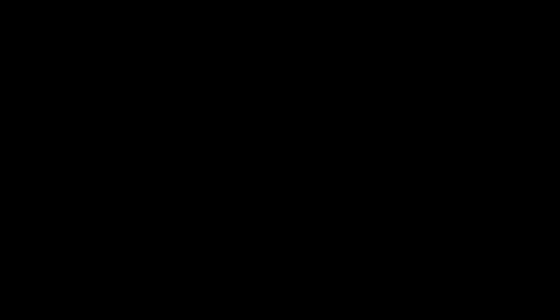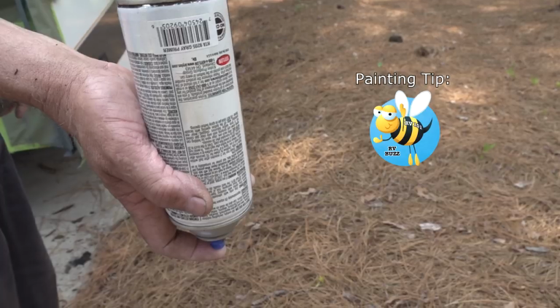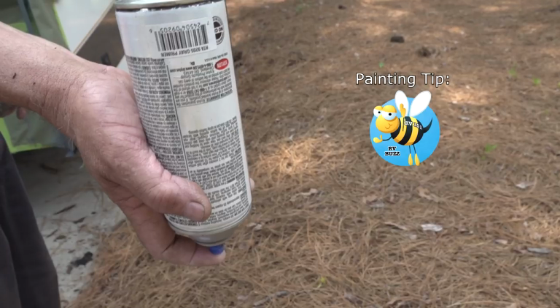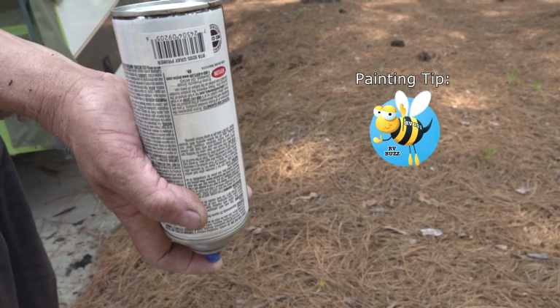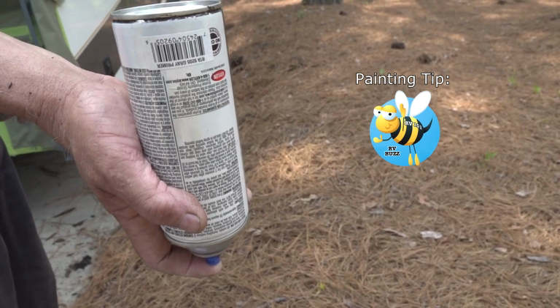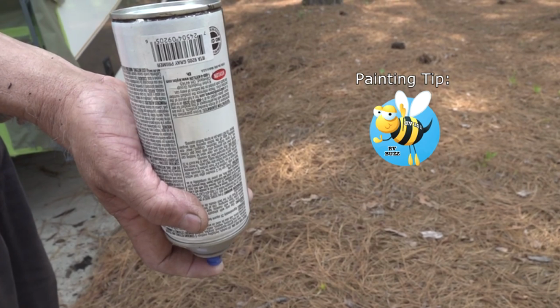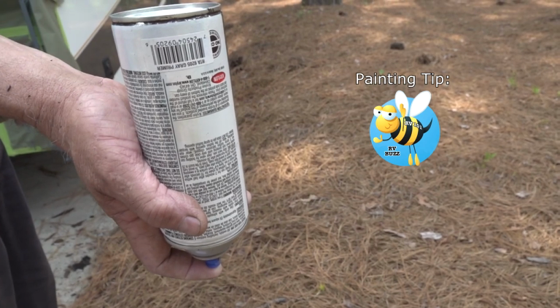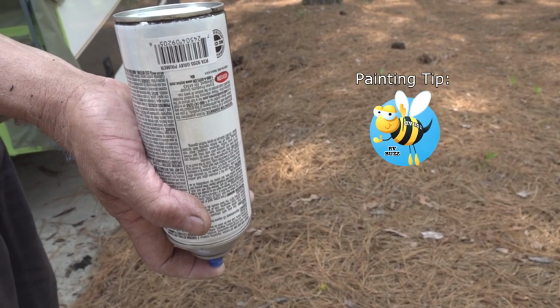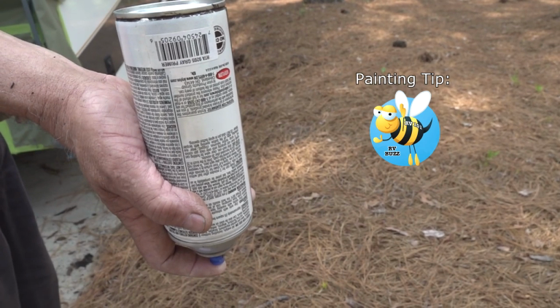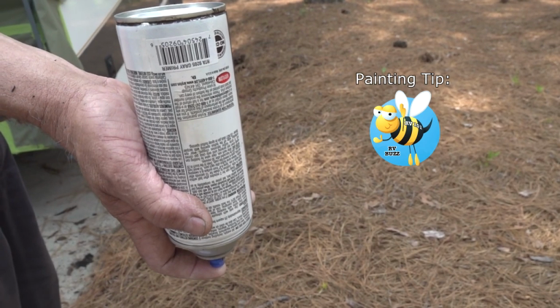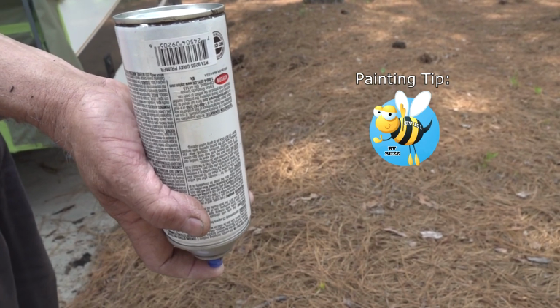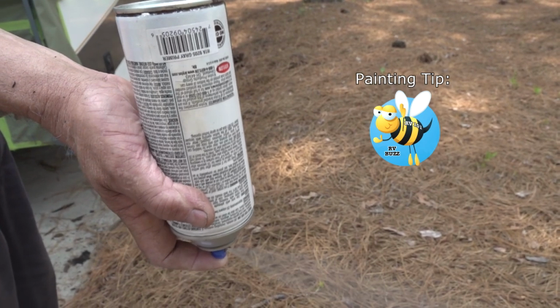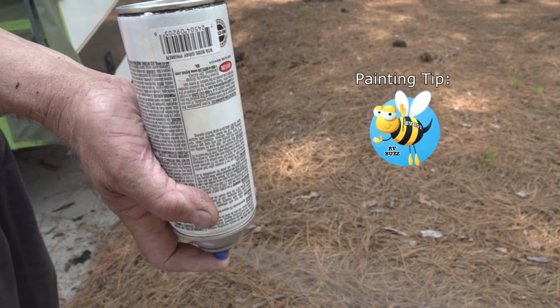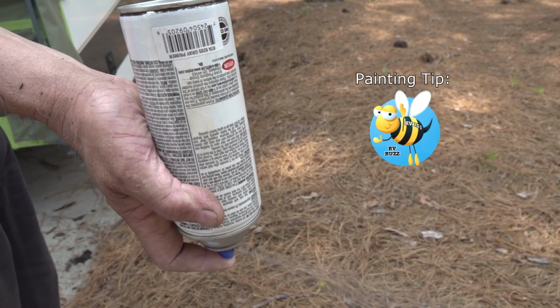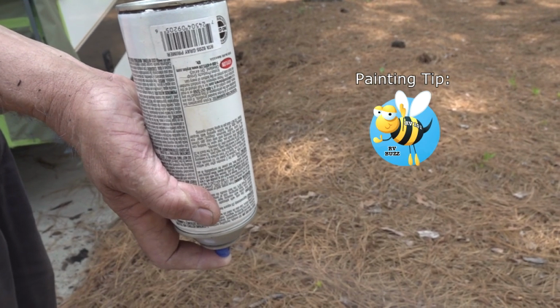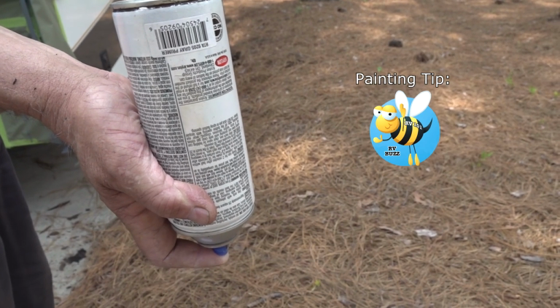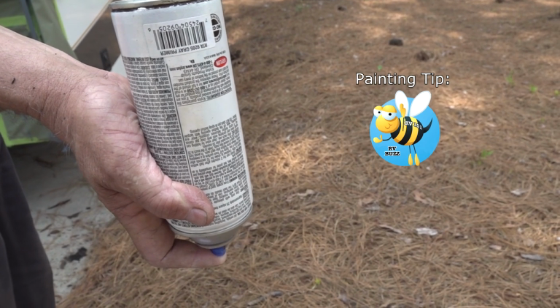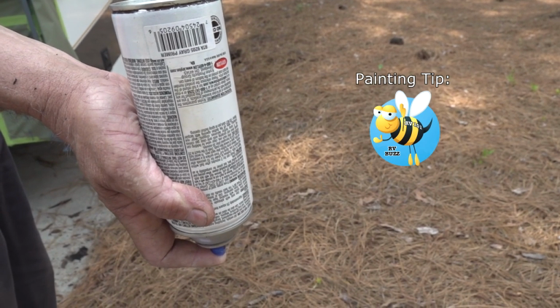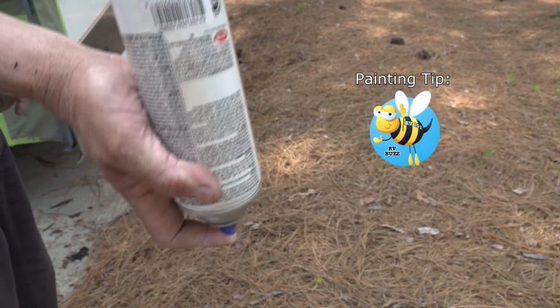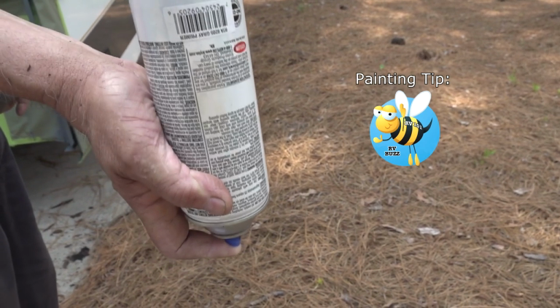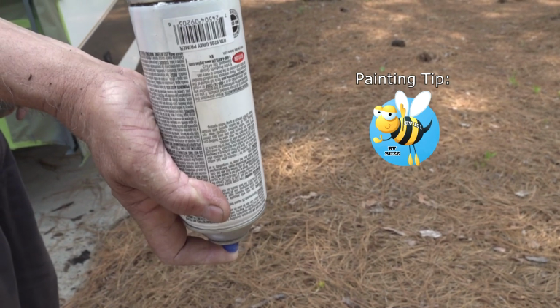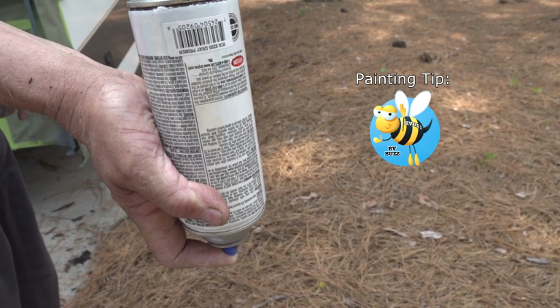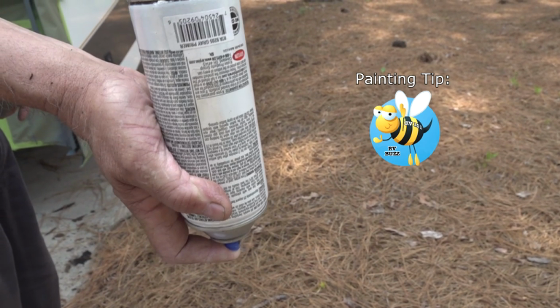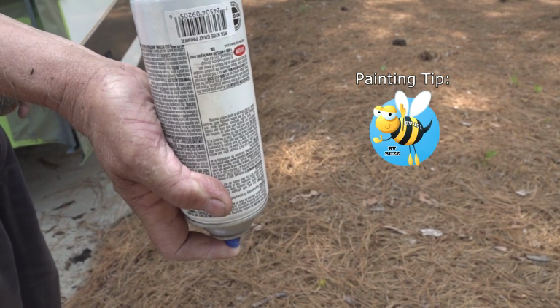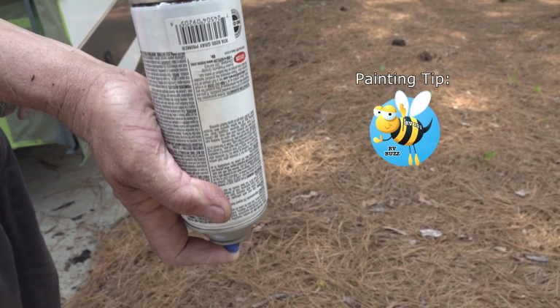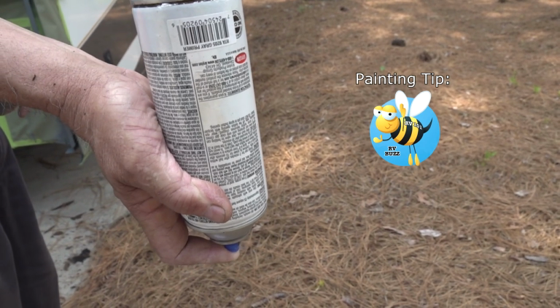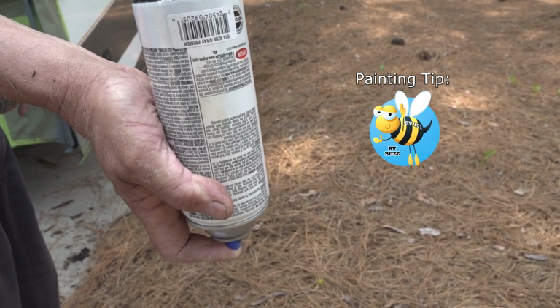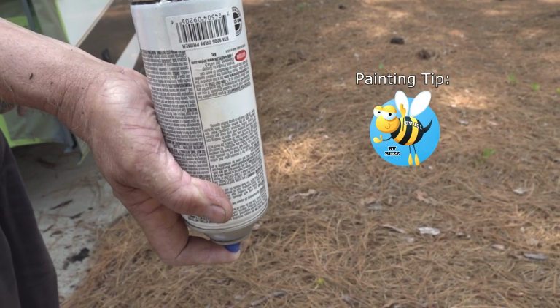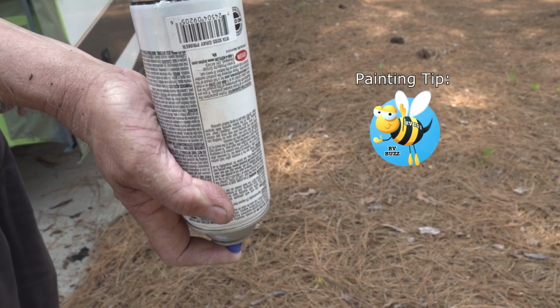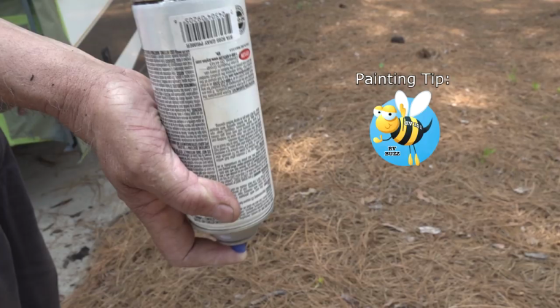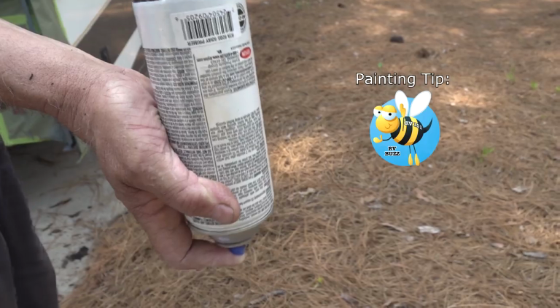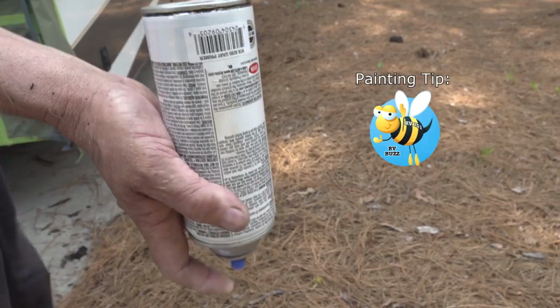Tip: to prevent the nozzle from clogging, turn the can upside down and spray until no paint comes out.